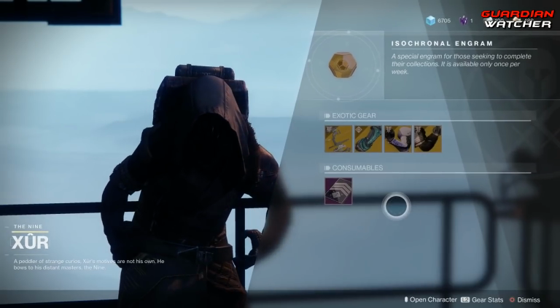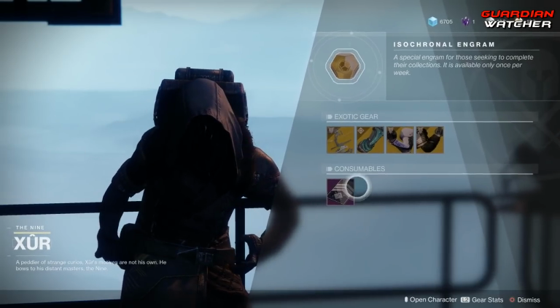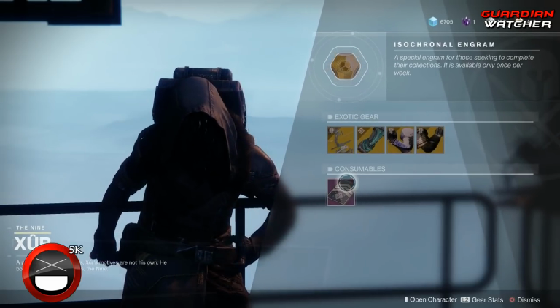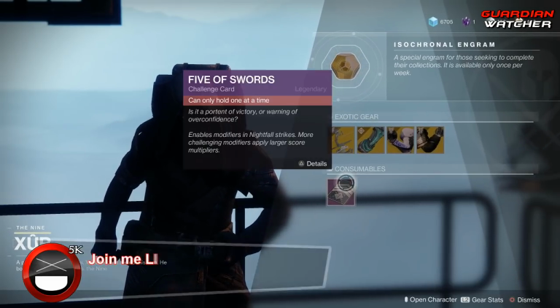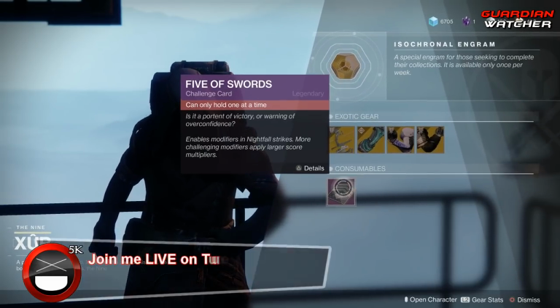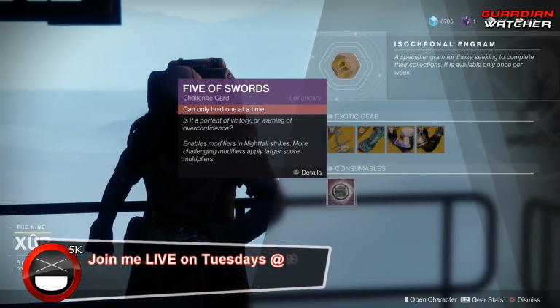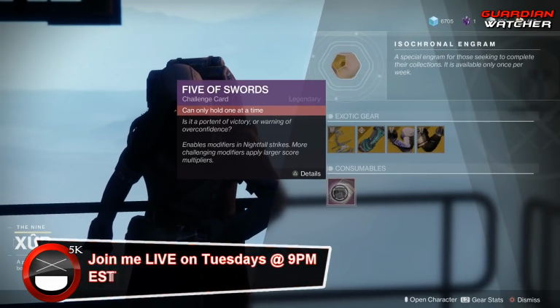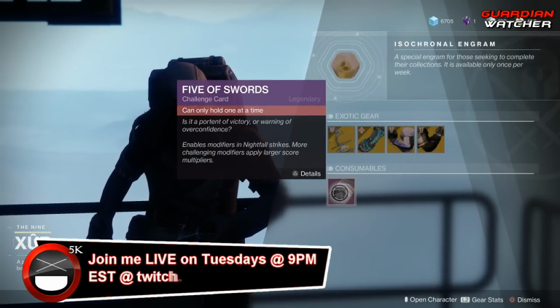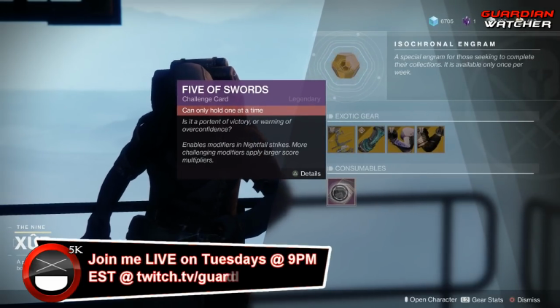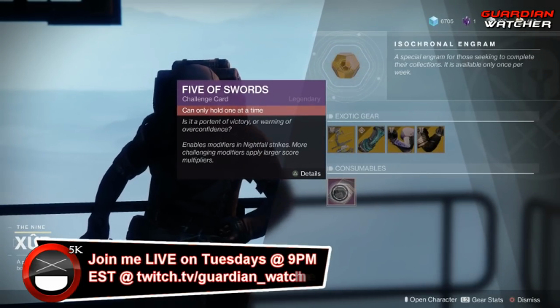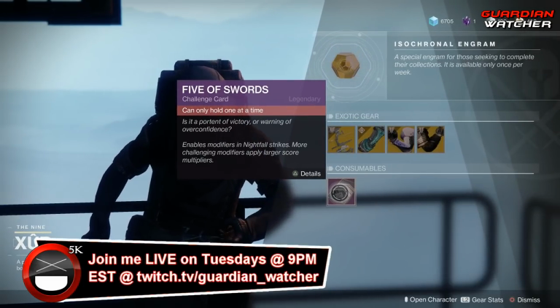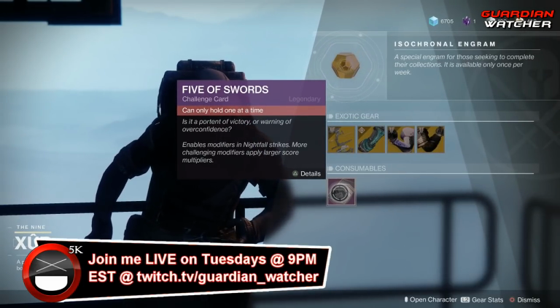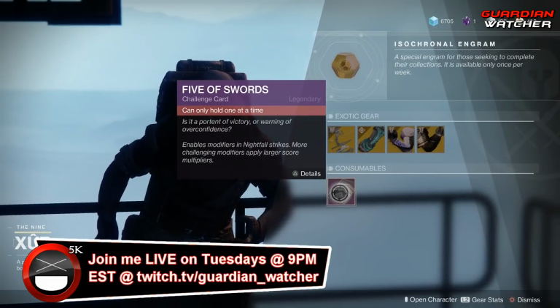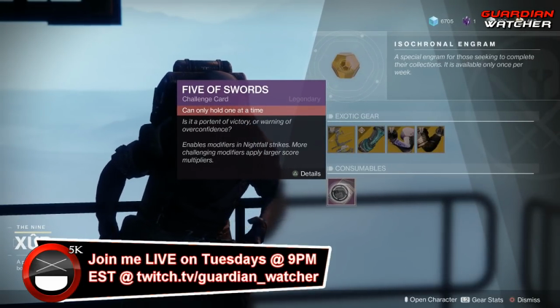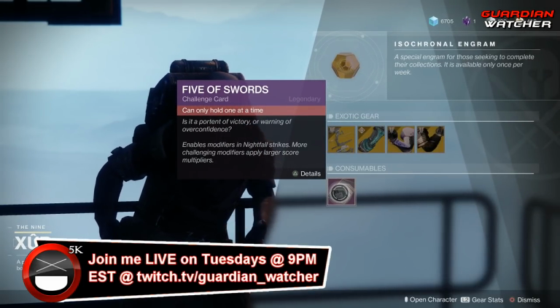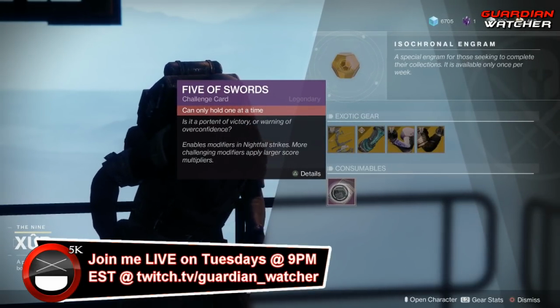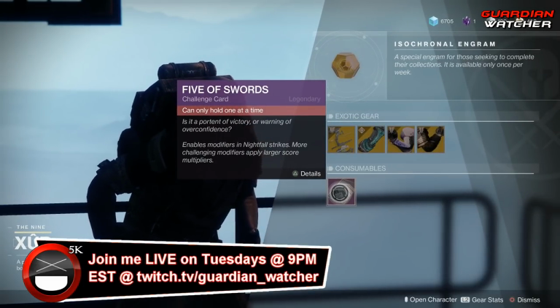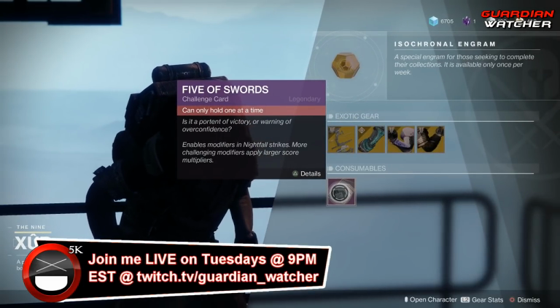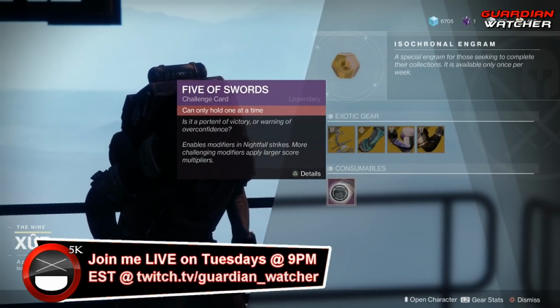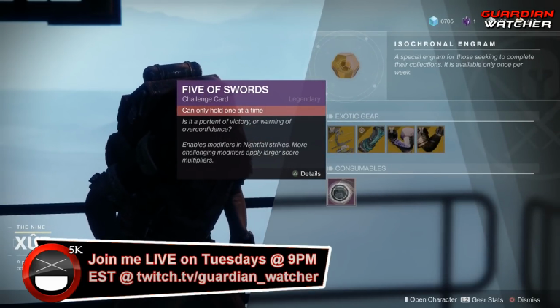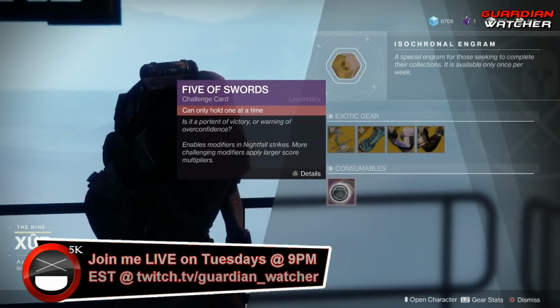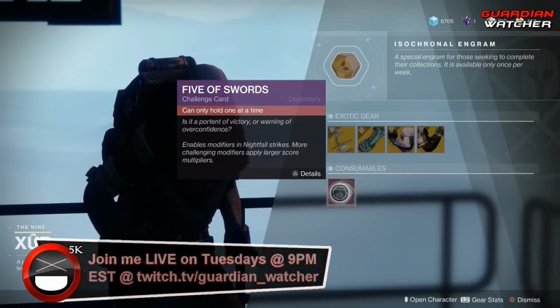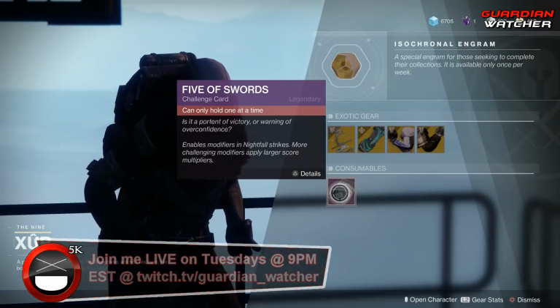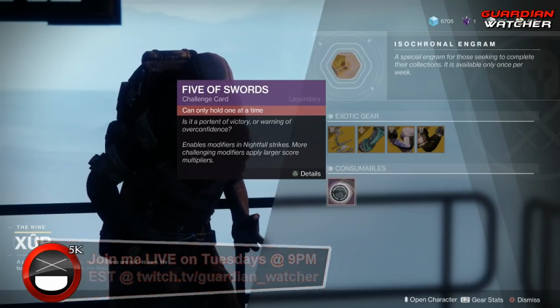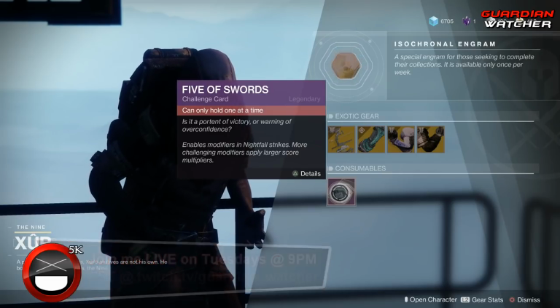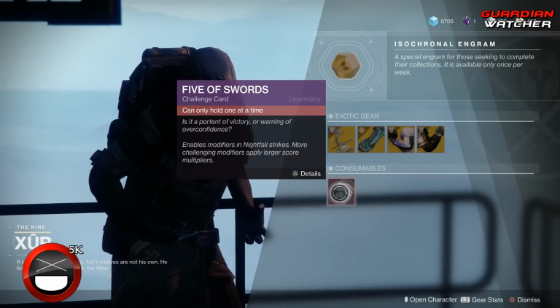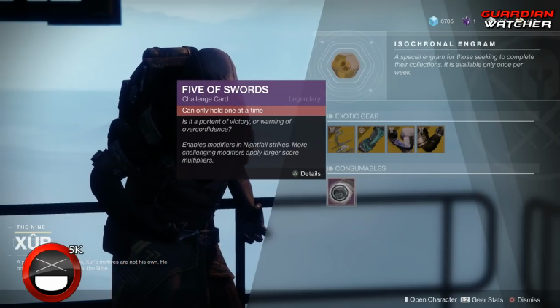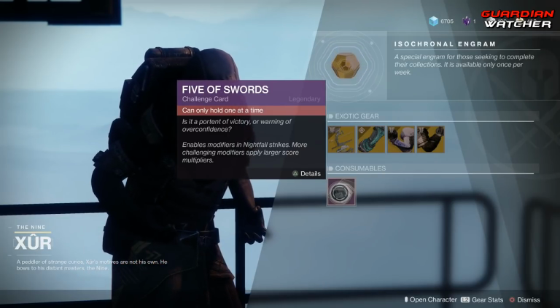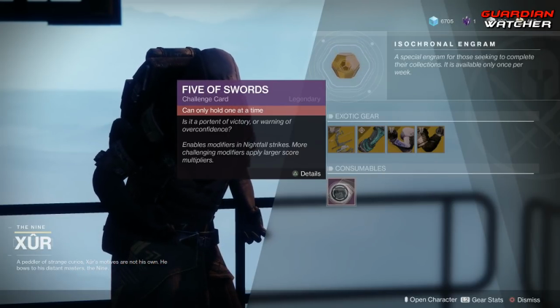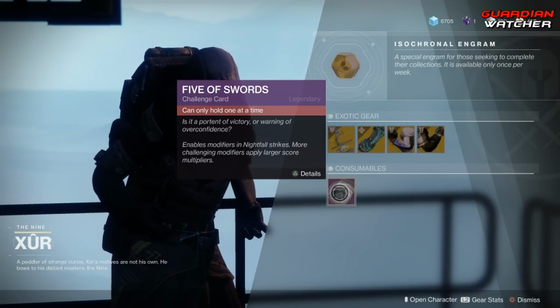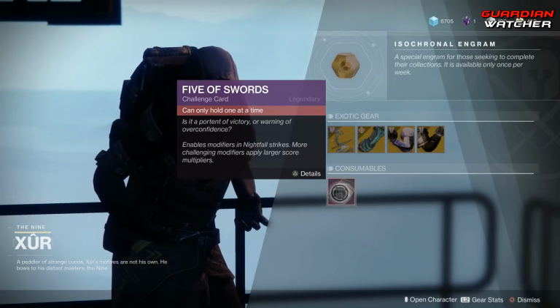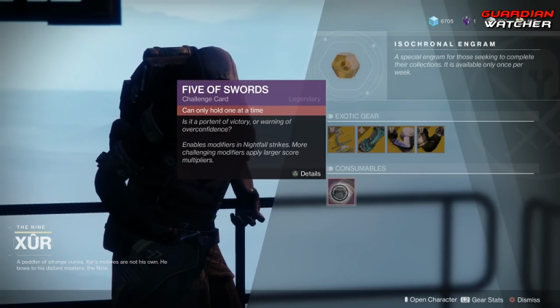Next, we have your Consumables, which is your Five of Swords. If you guys don't have this, go ahead and grab it. It's for your Nightfall Challenge card.